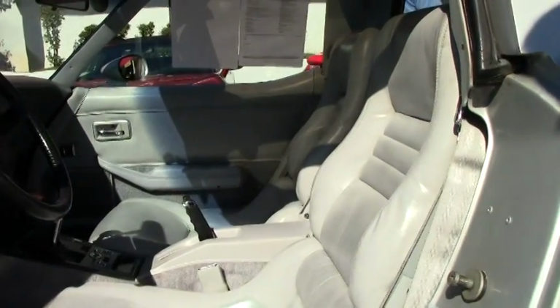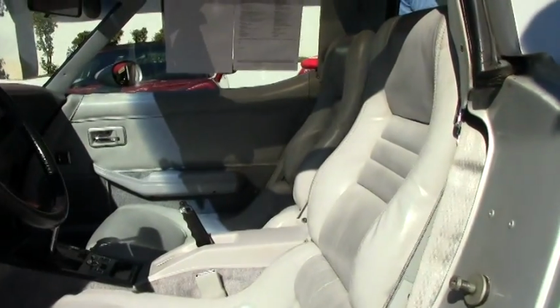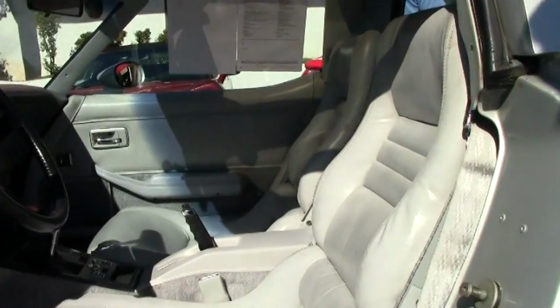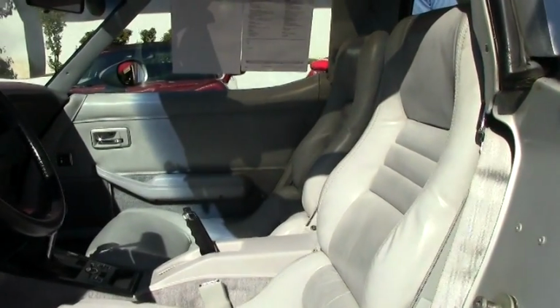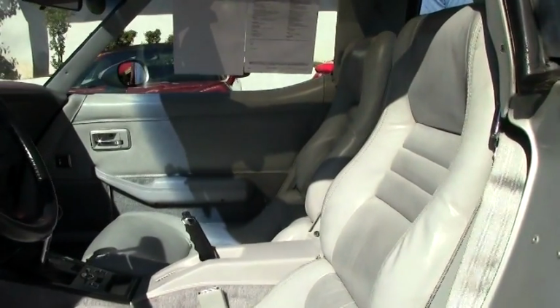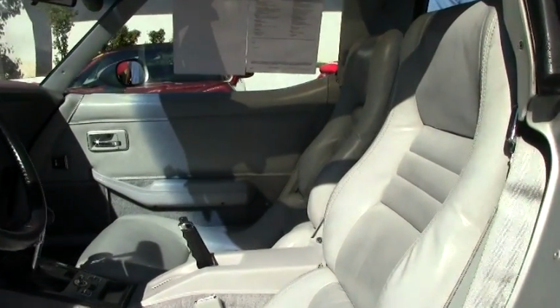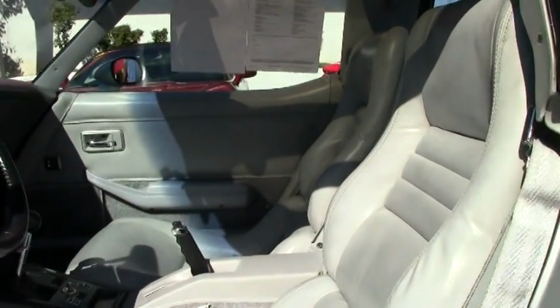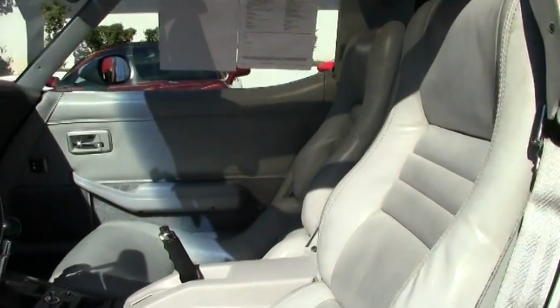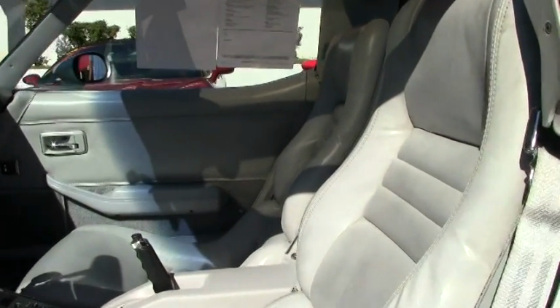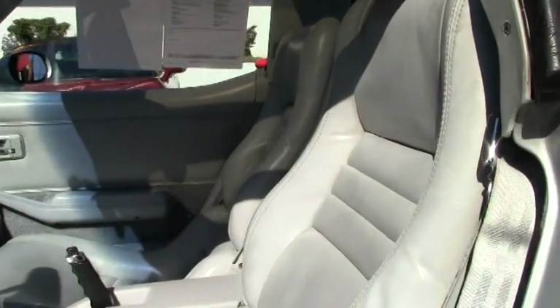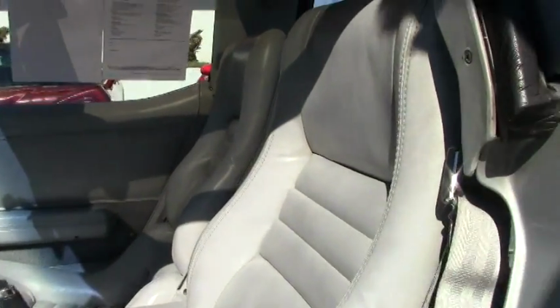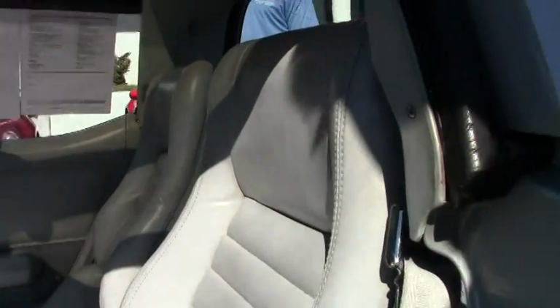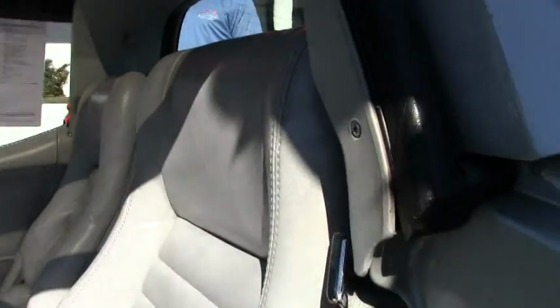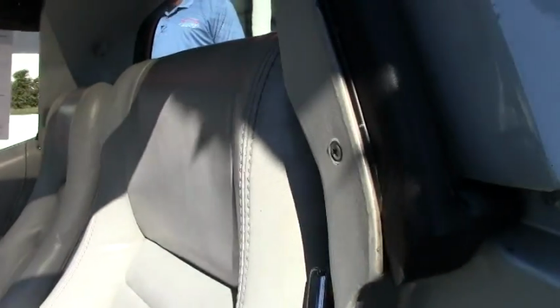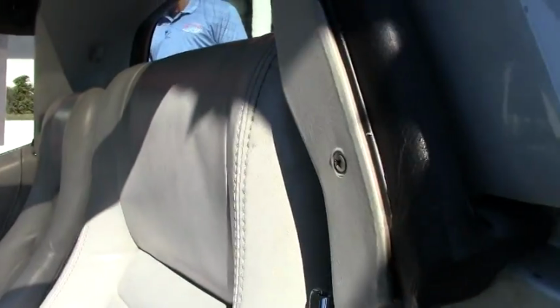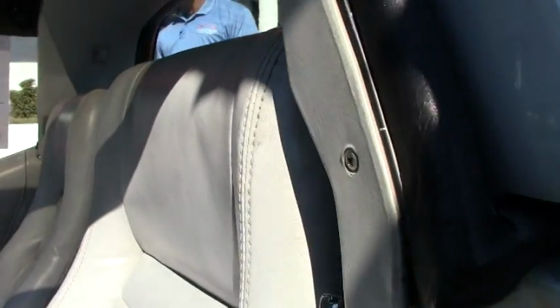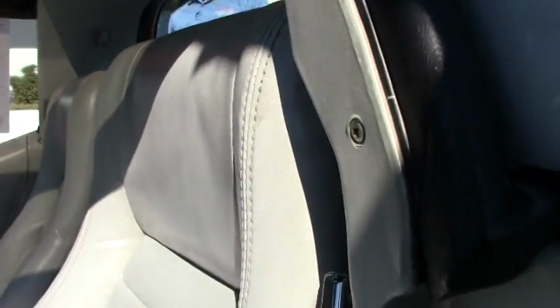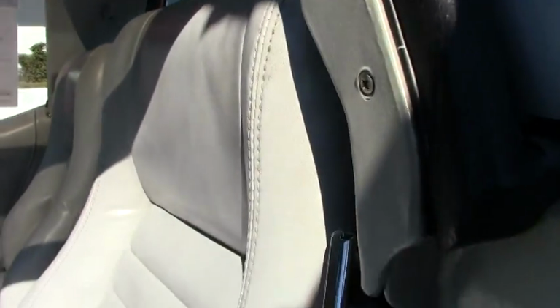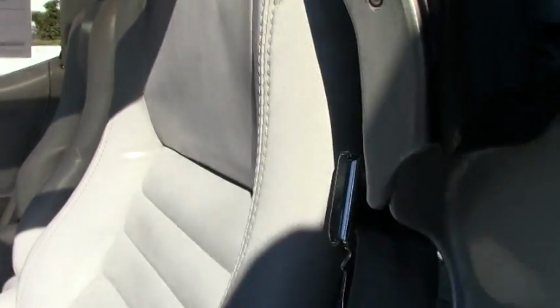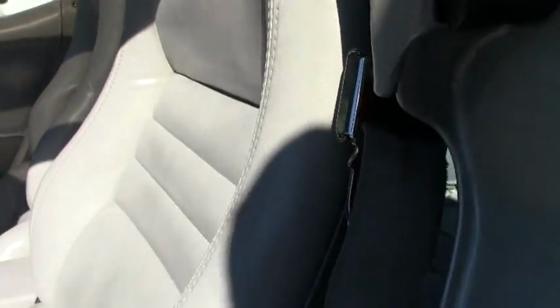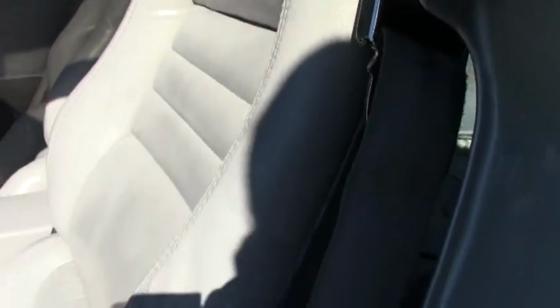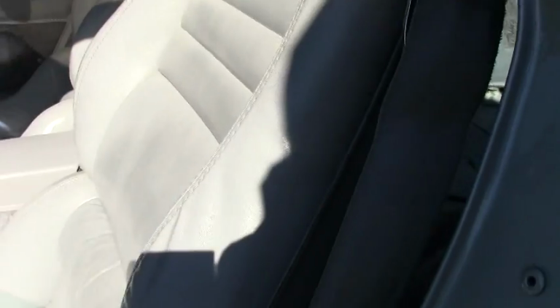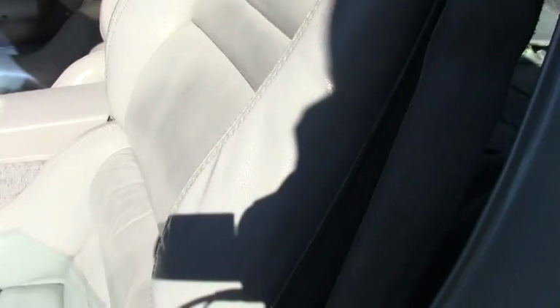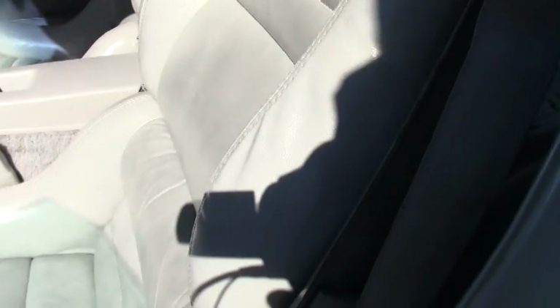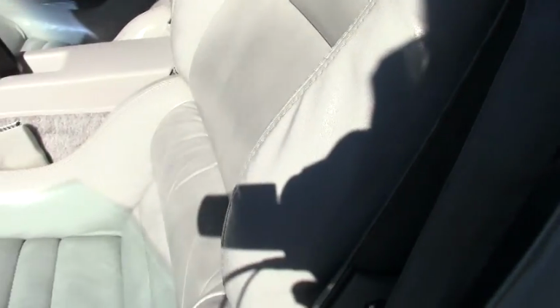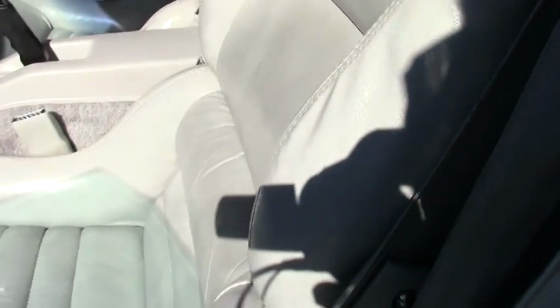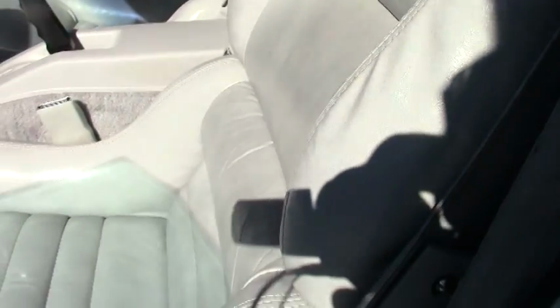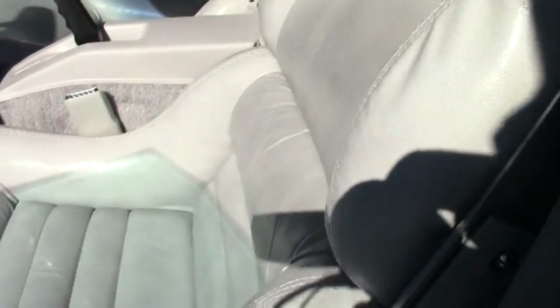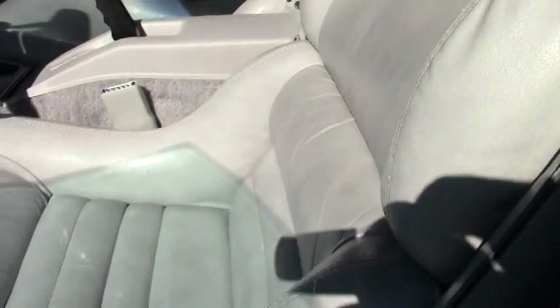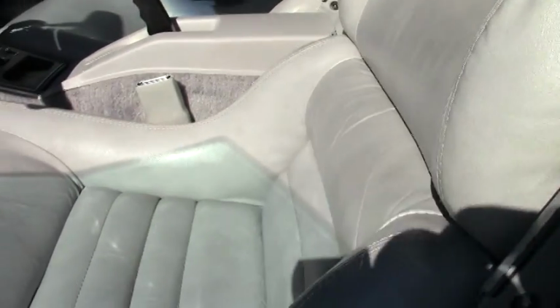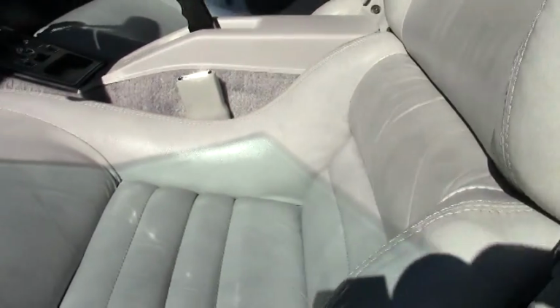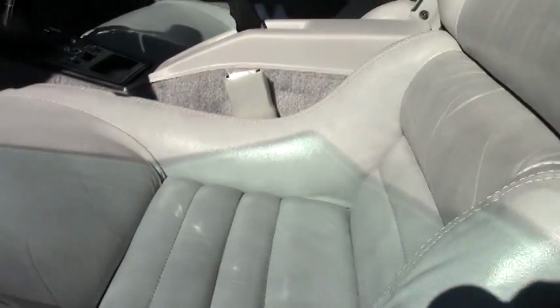The seats are very well-maintained — no cuts, no scratches. Still have their luster and color.